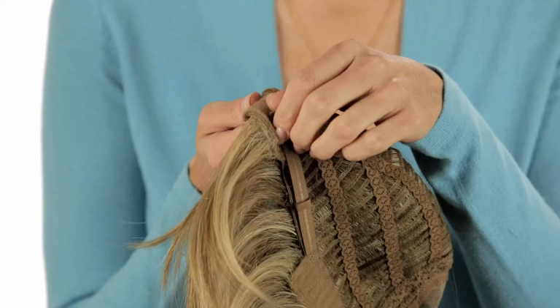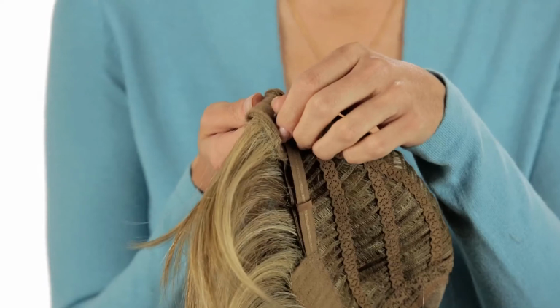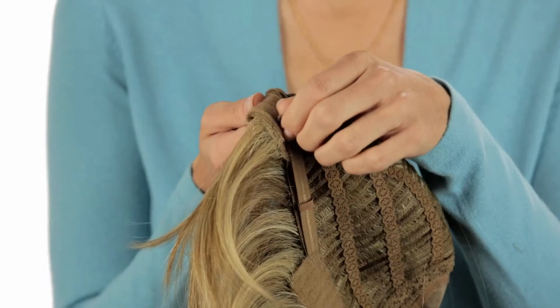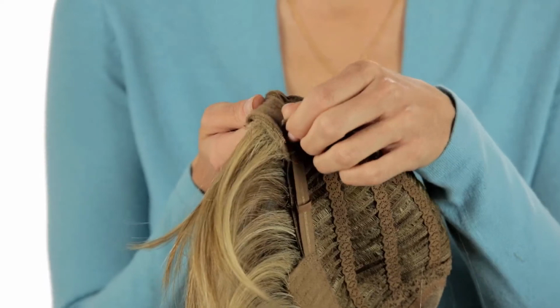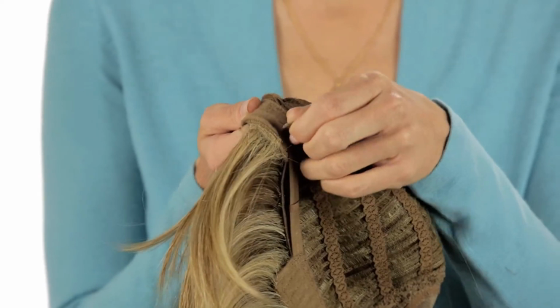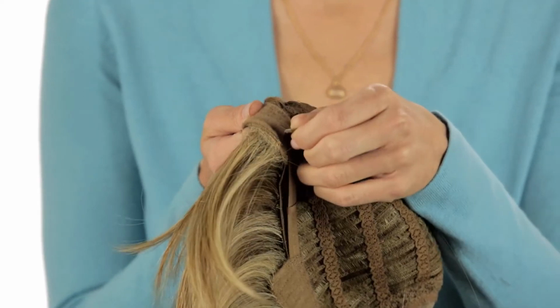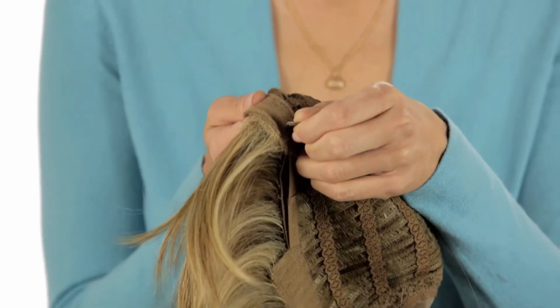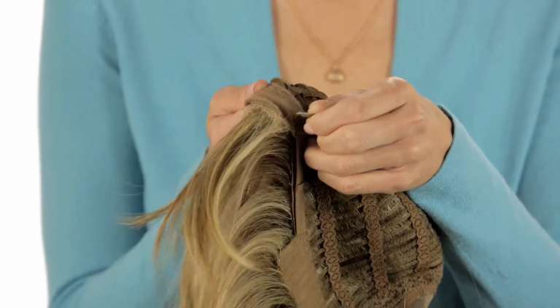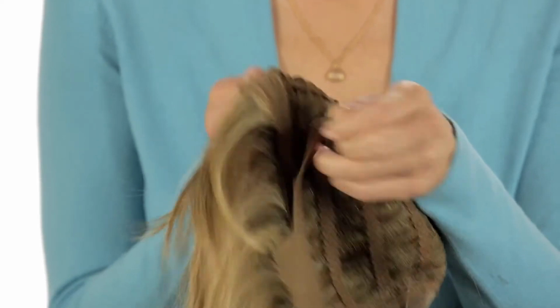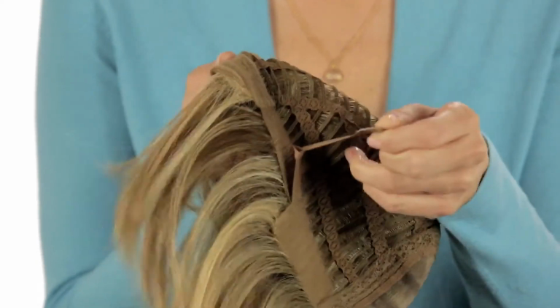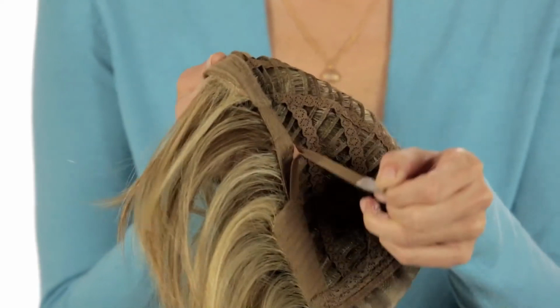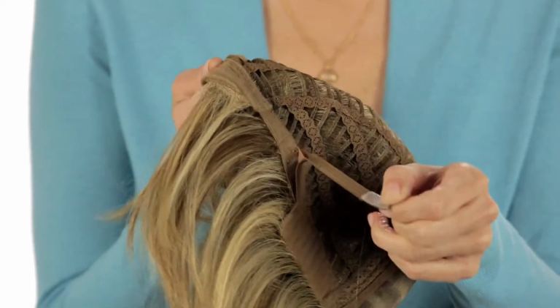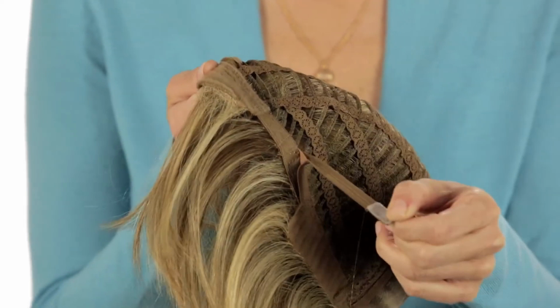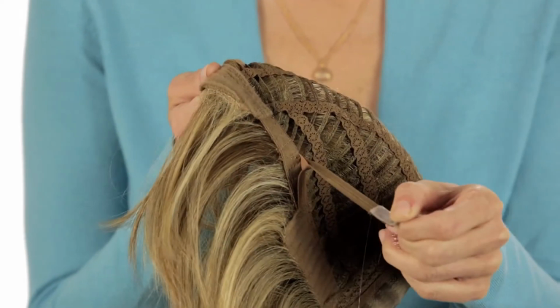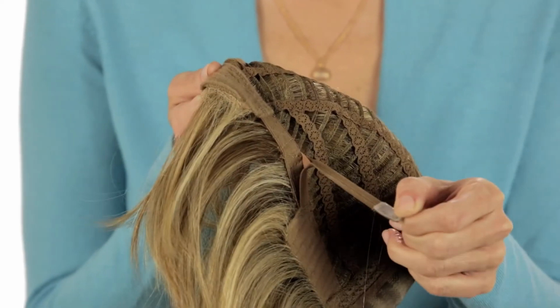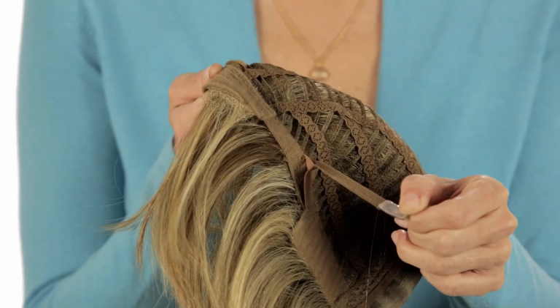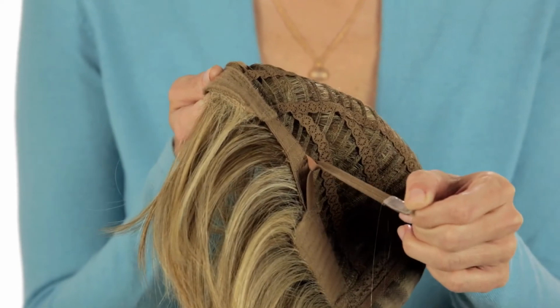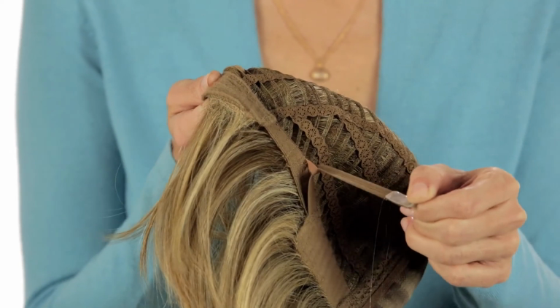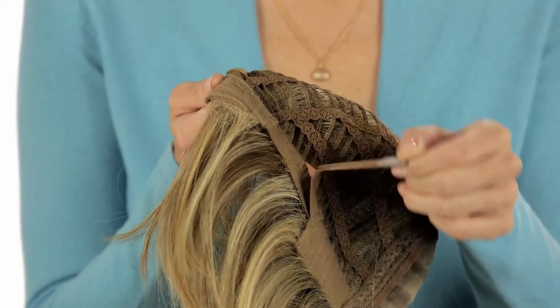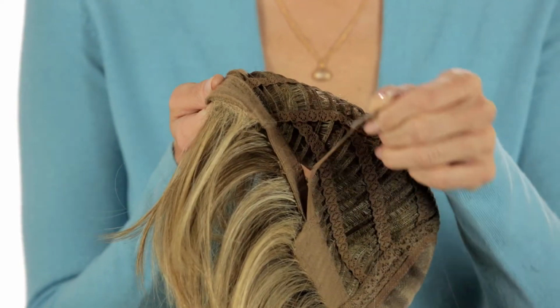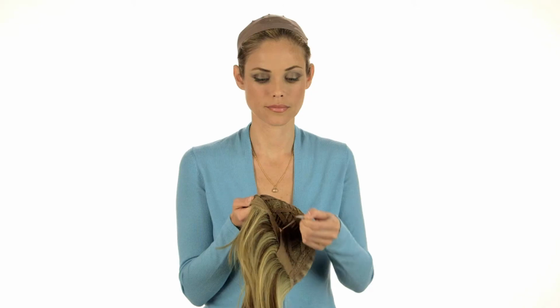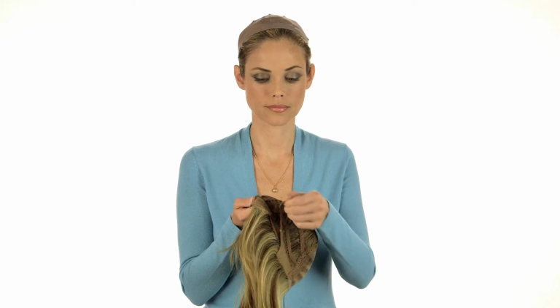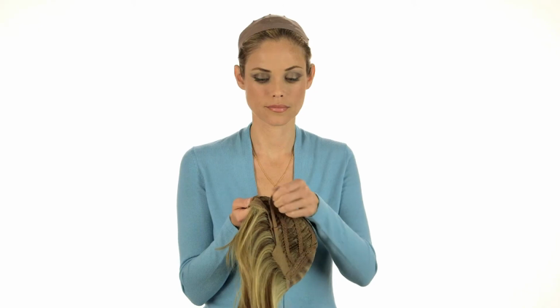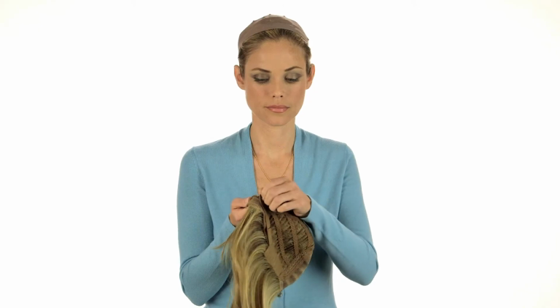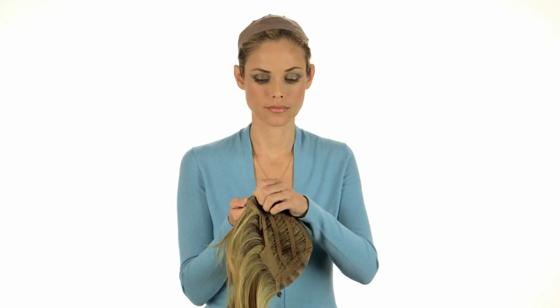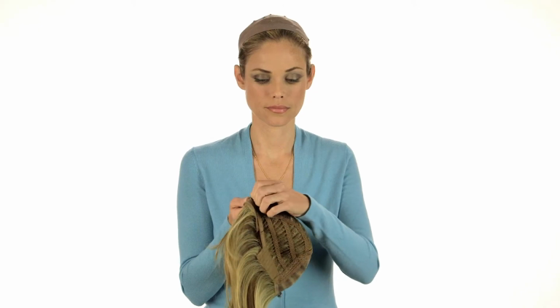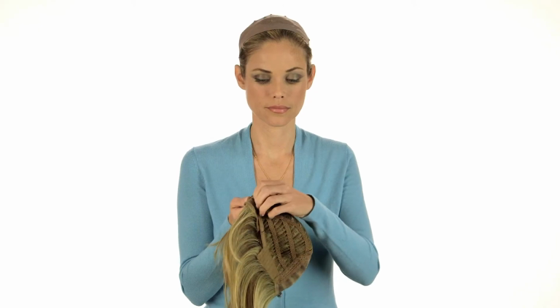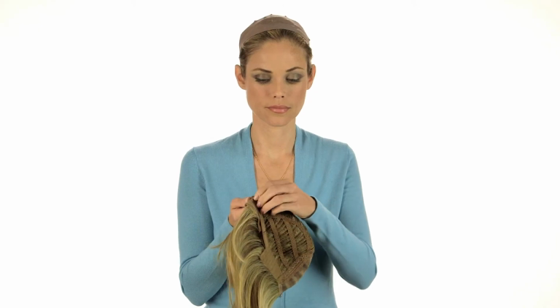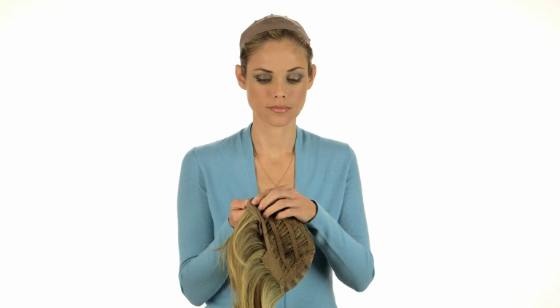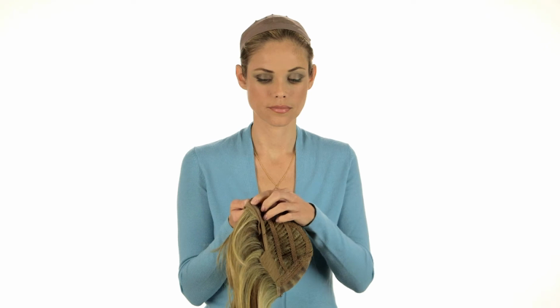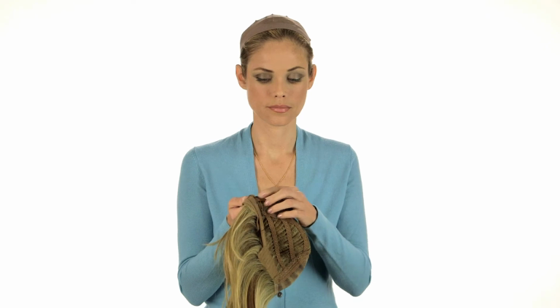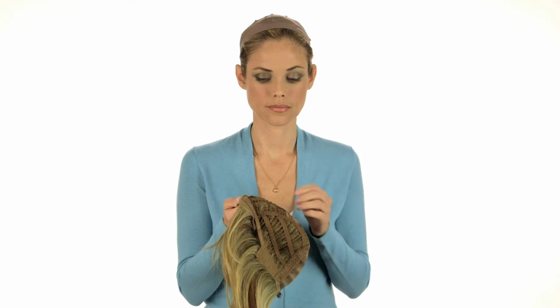Step 2: Adjustable straps in the back of the wig allow you to tighten or loosen for the perfect fit.